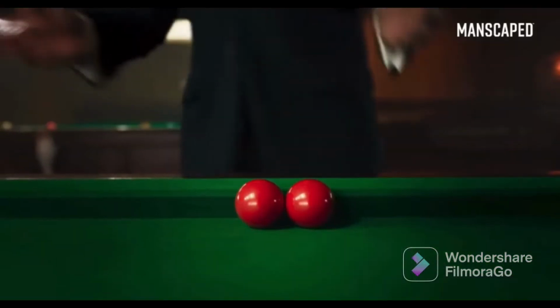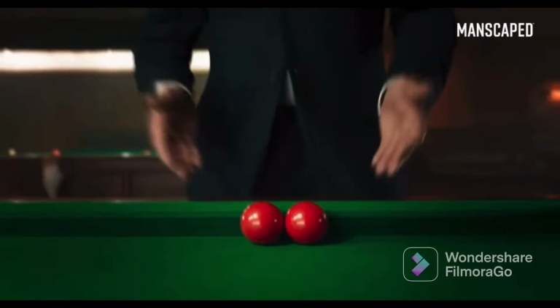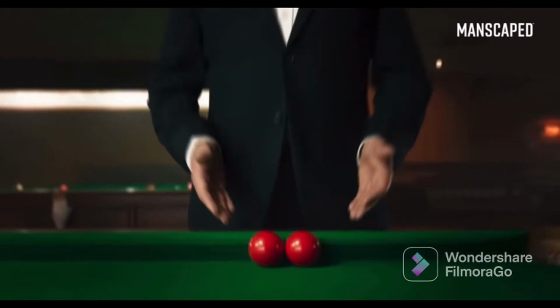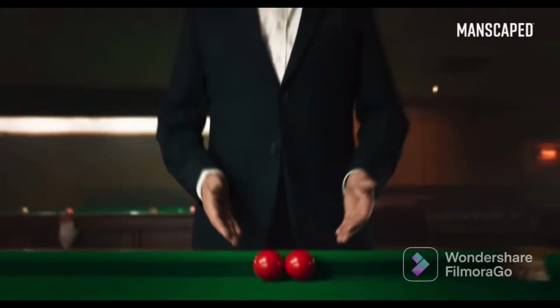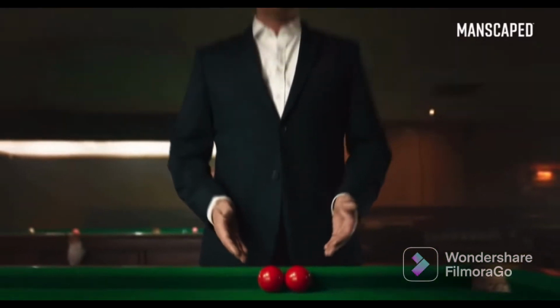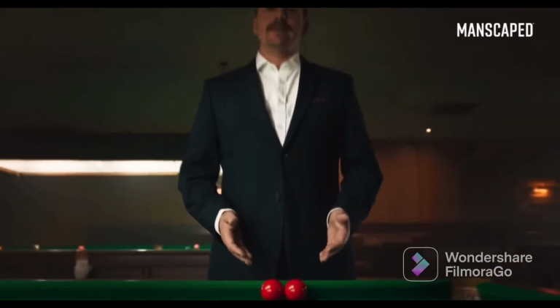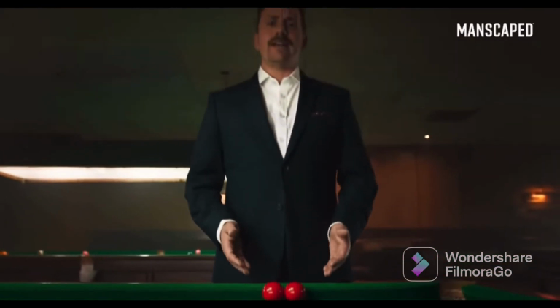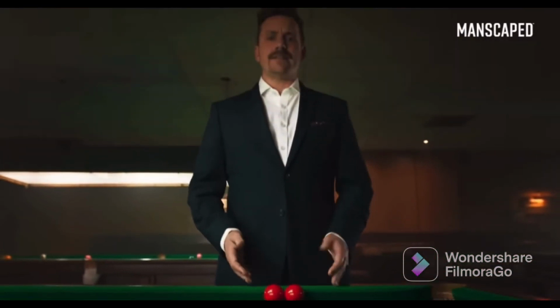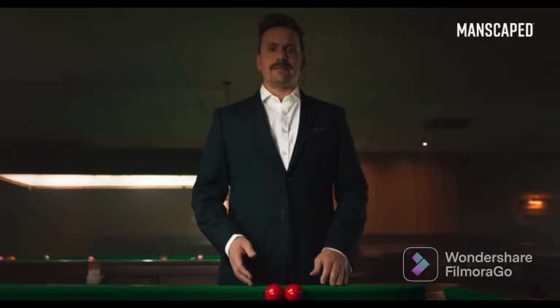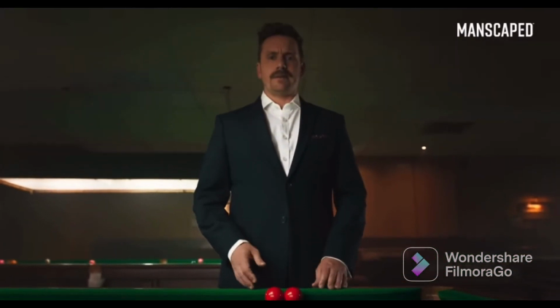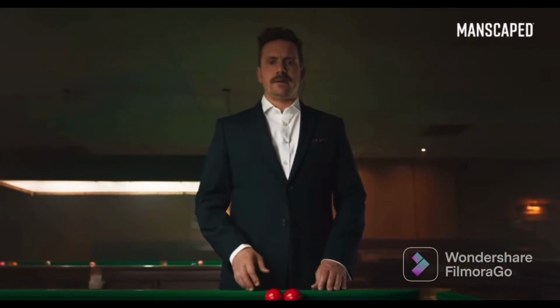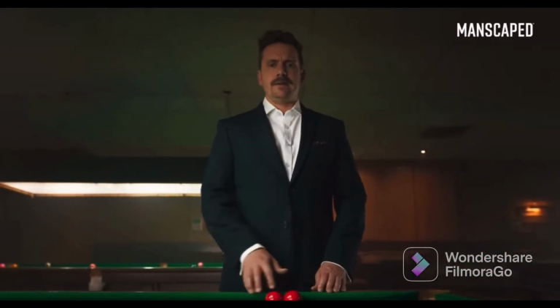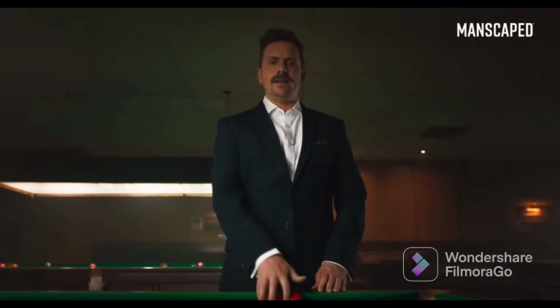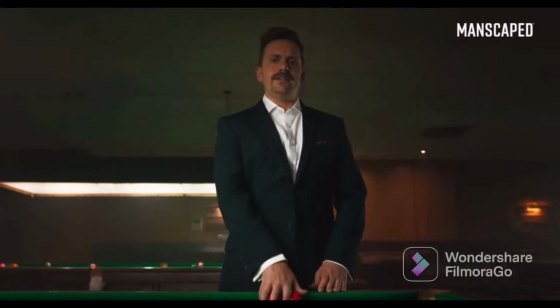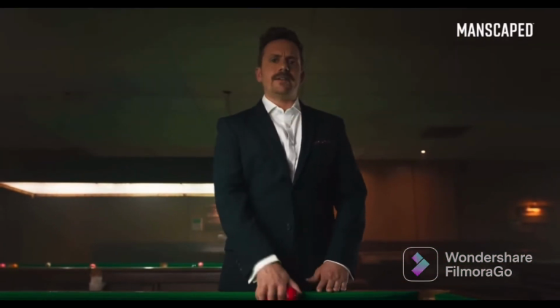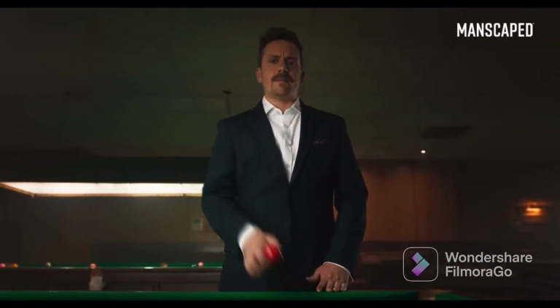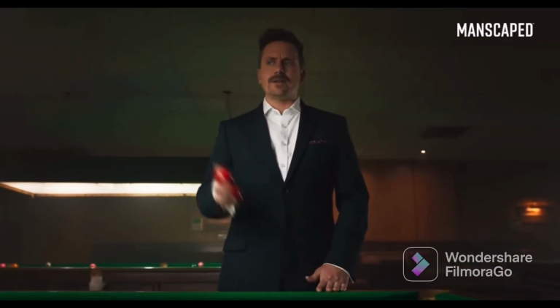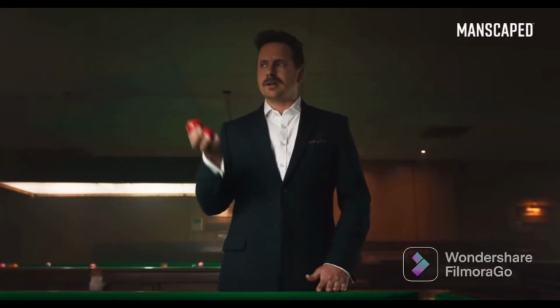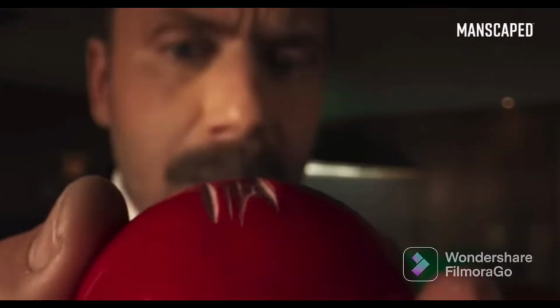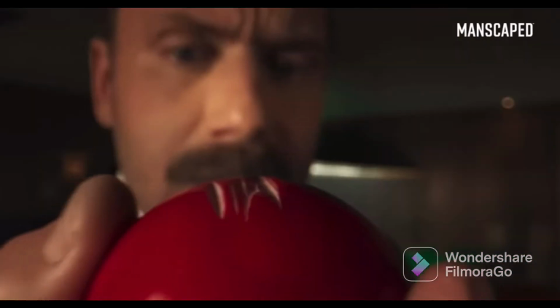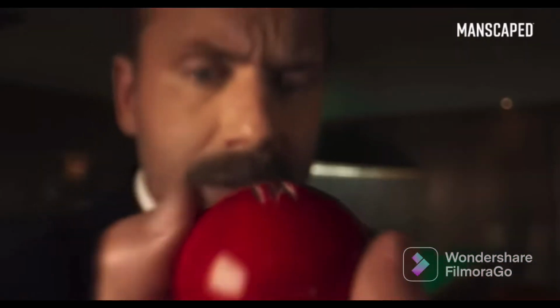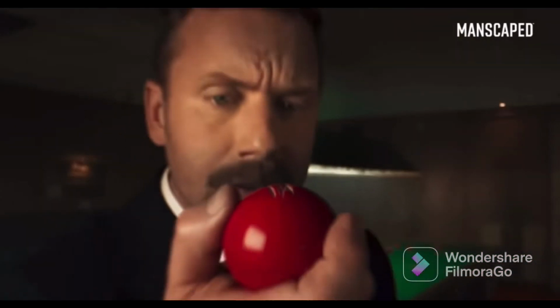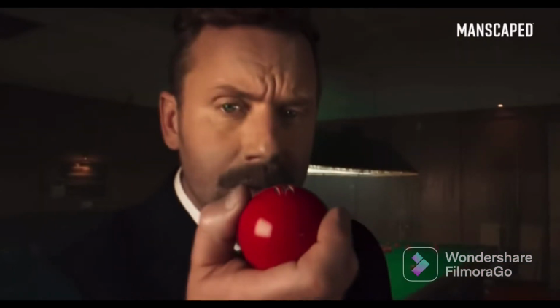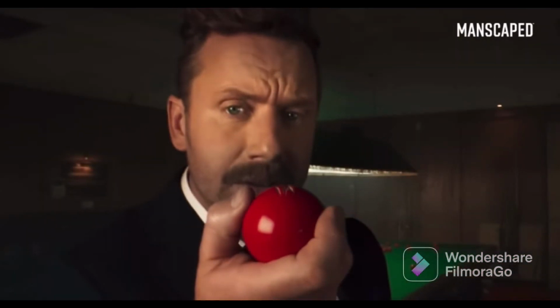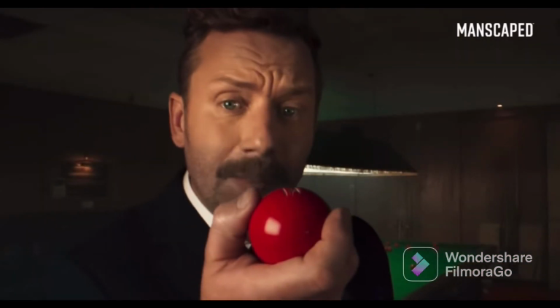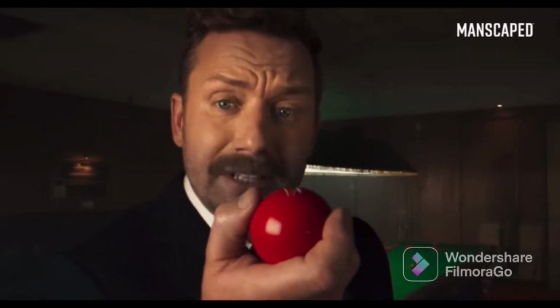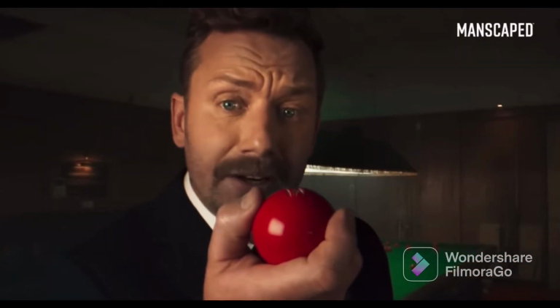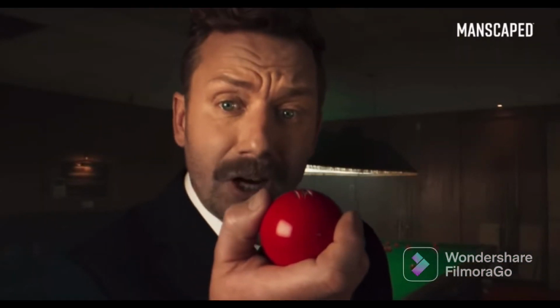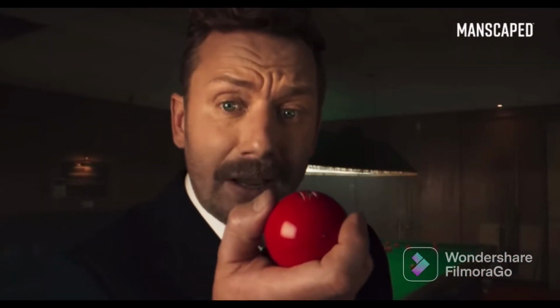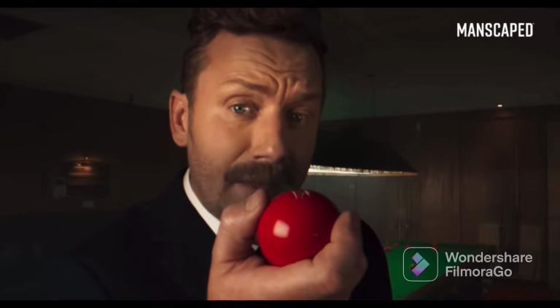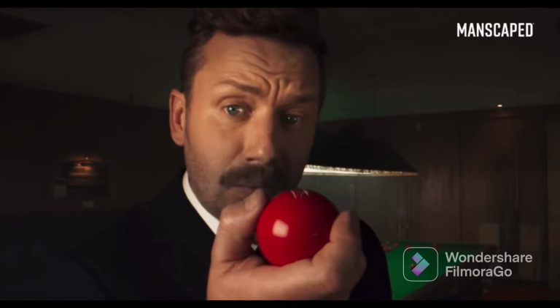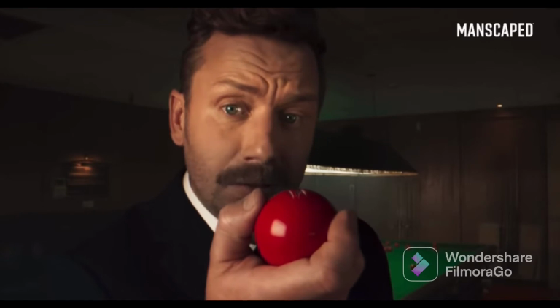Balls are delicate, sensitive, easy to damage. Someone's taken a chunk out of that one.